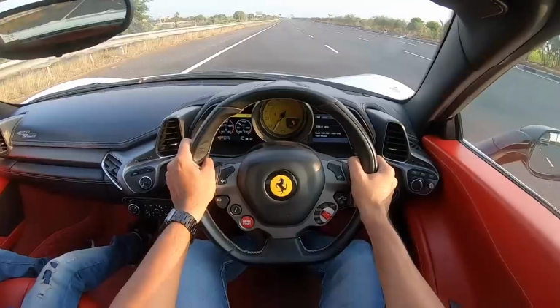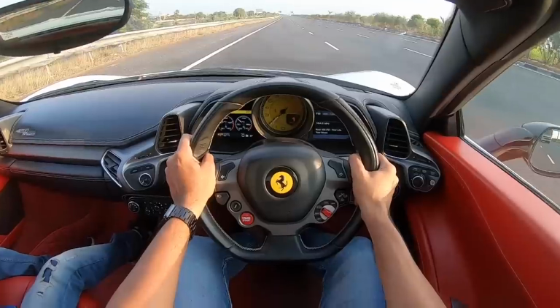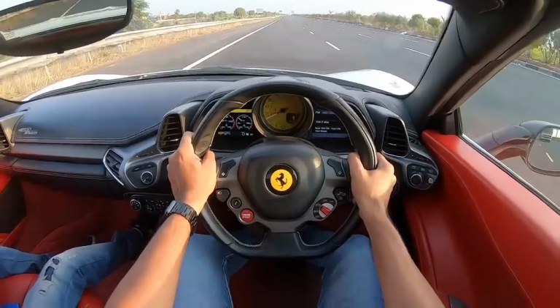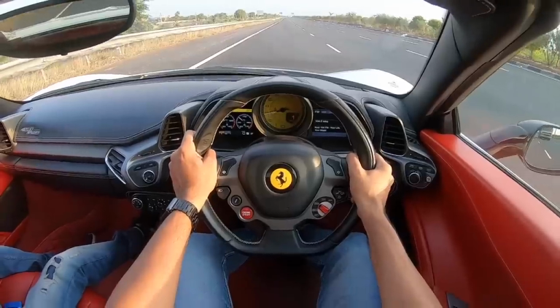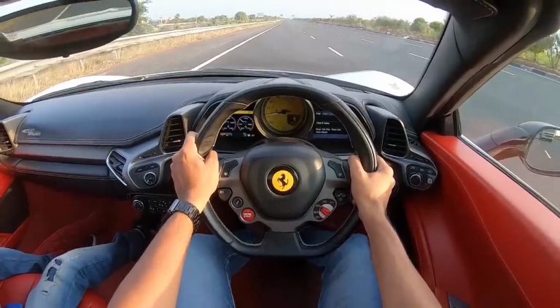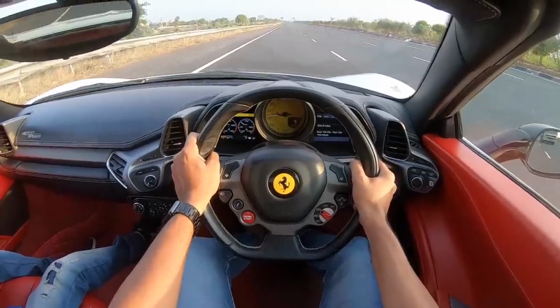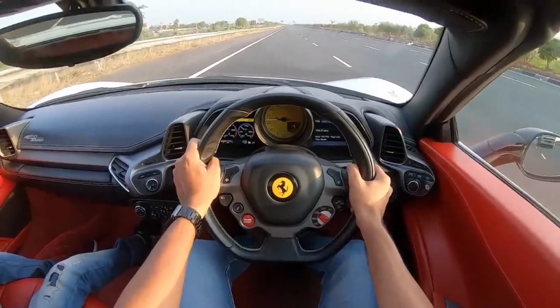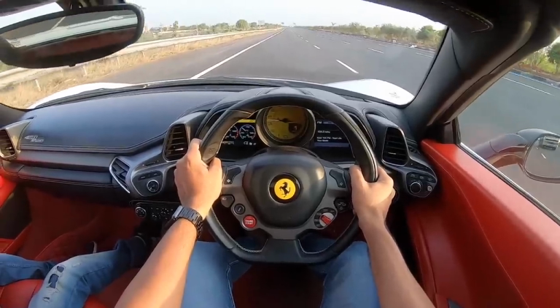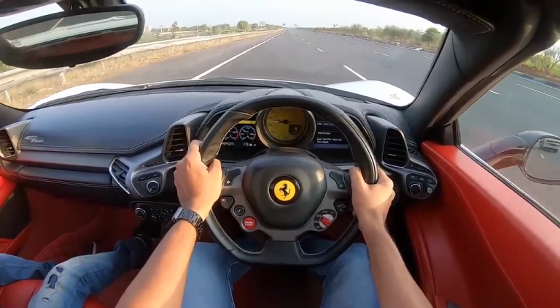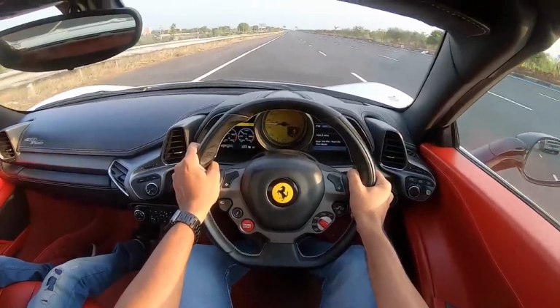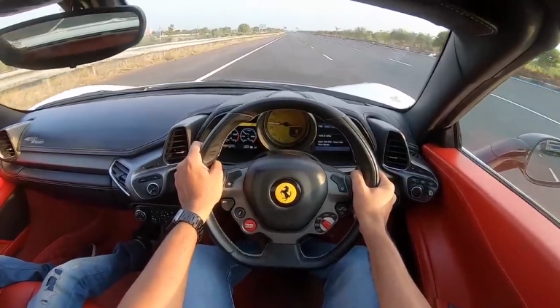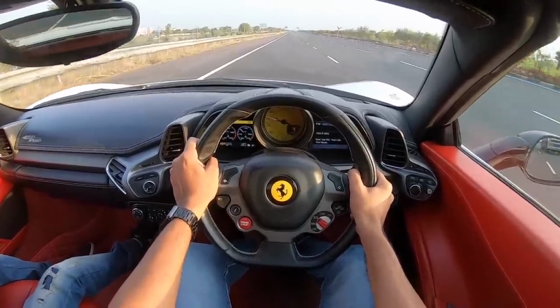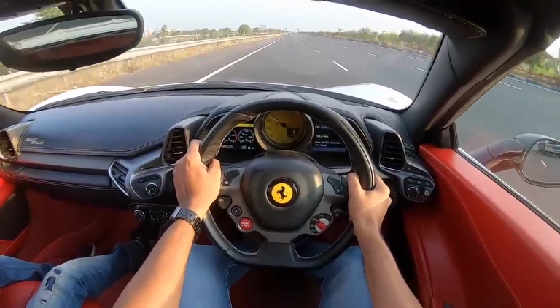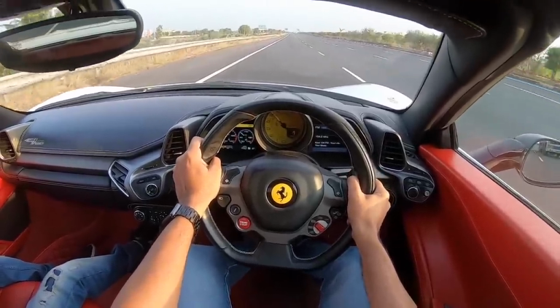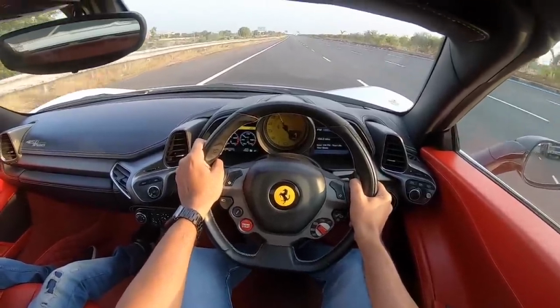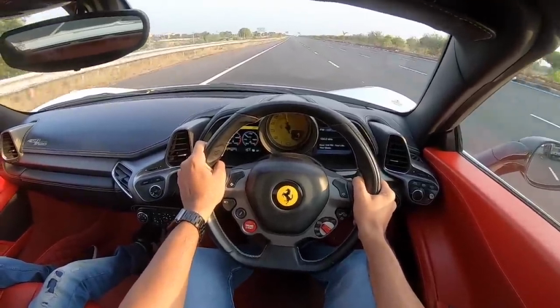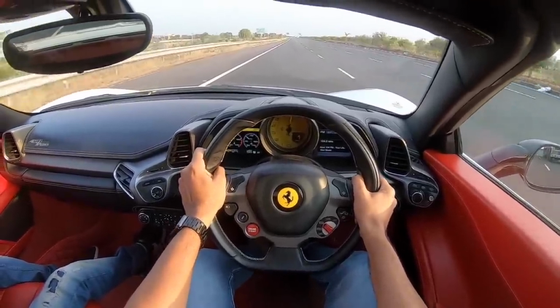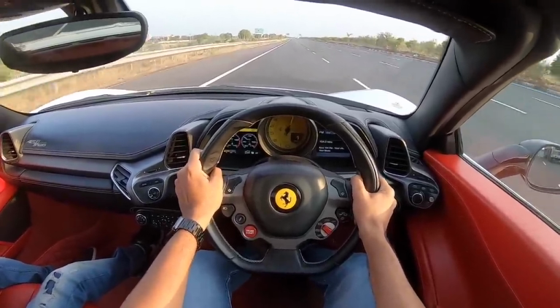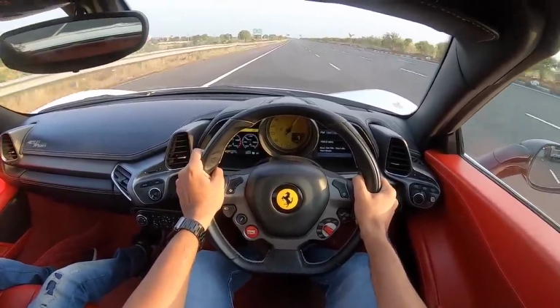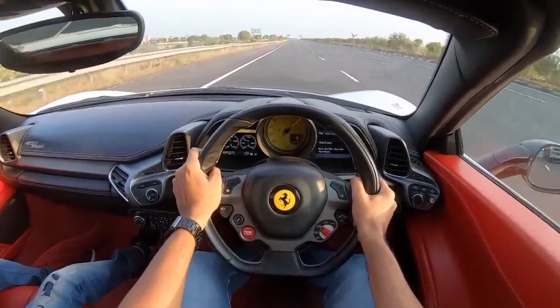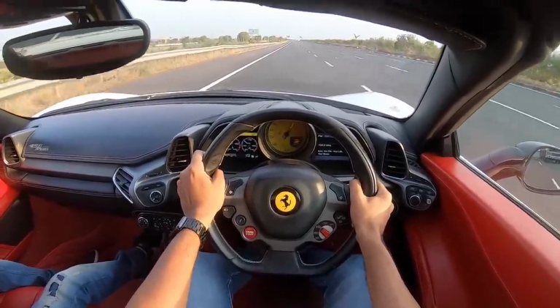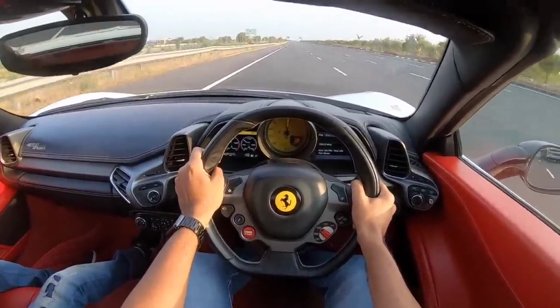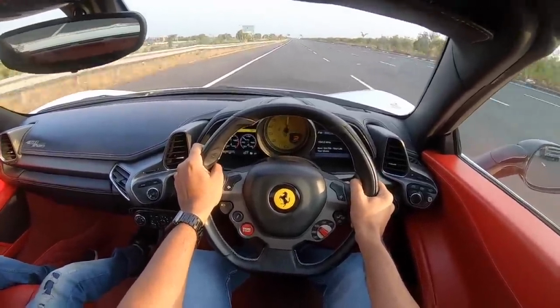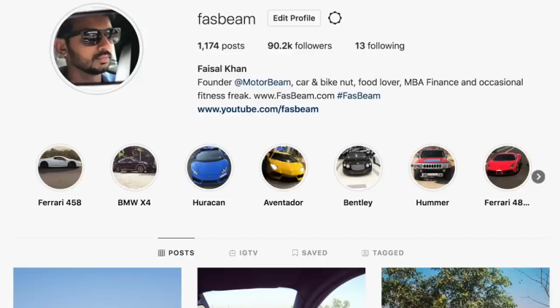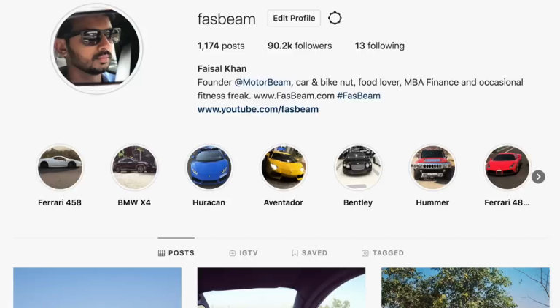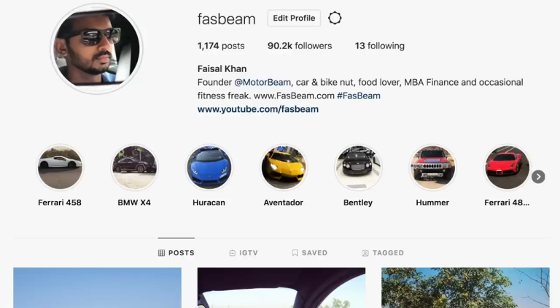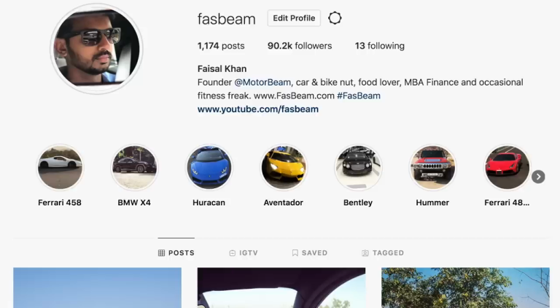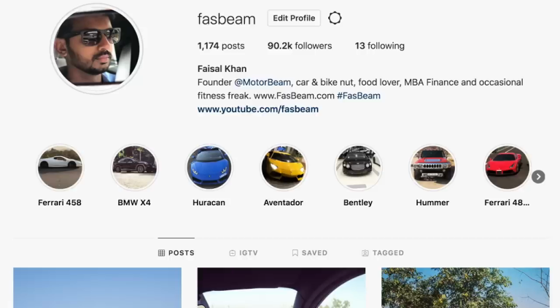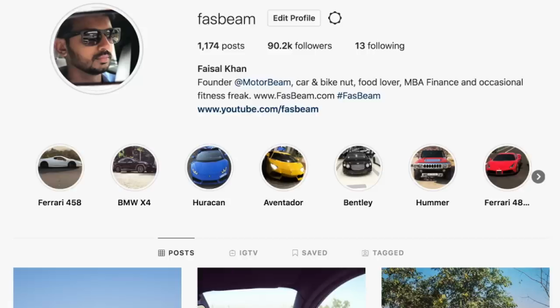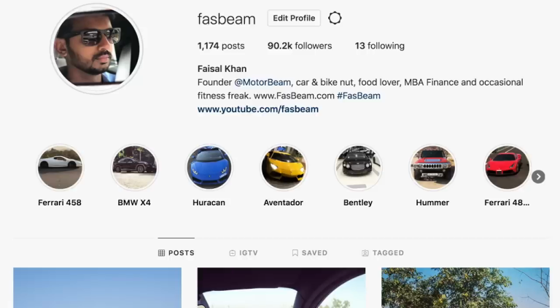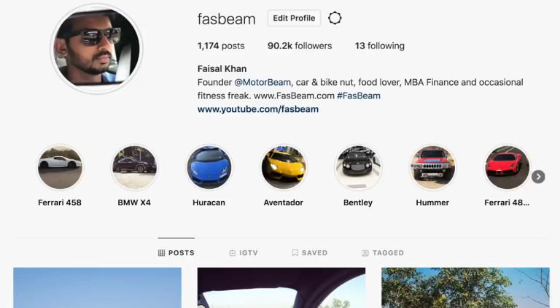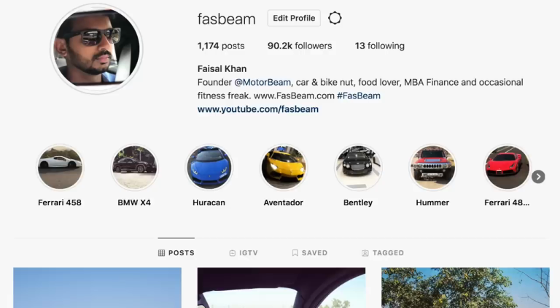Hi guys, follow me on Instagram to never miss any of my crazy updates.